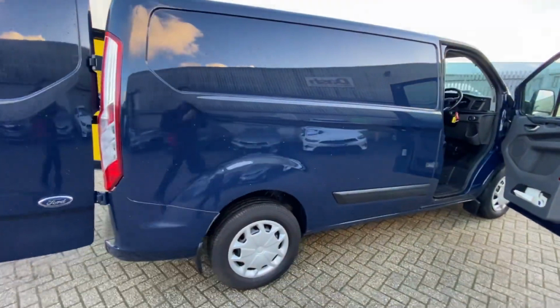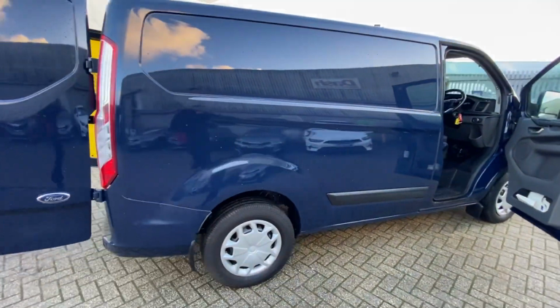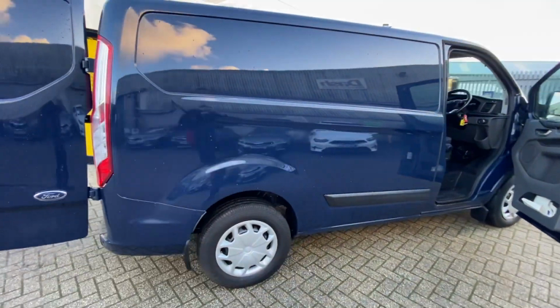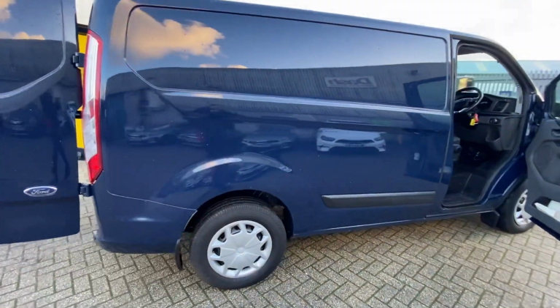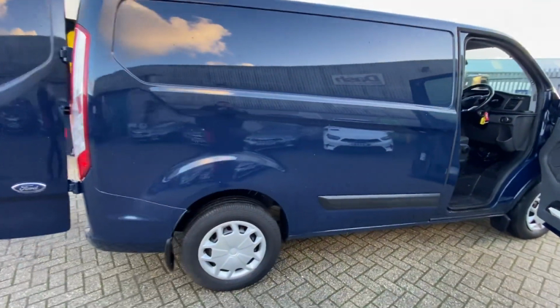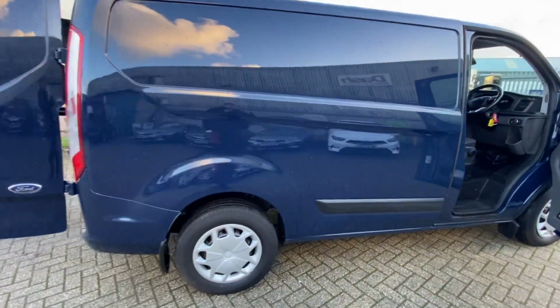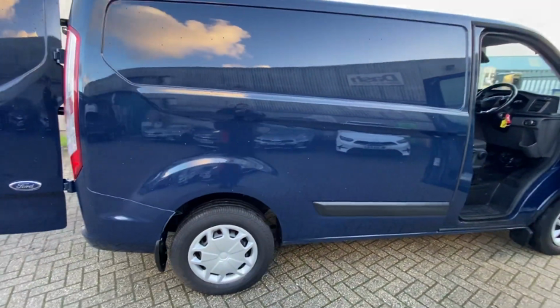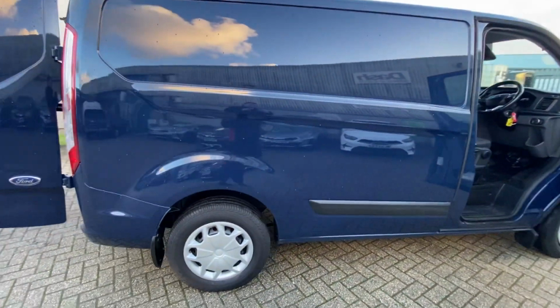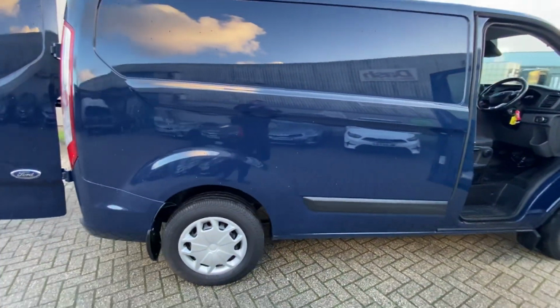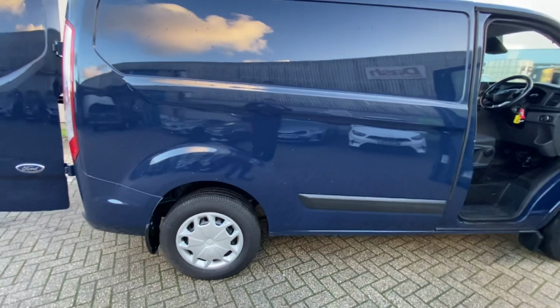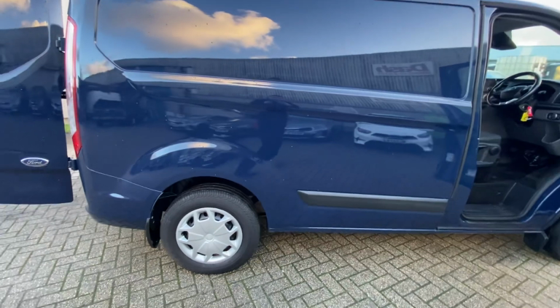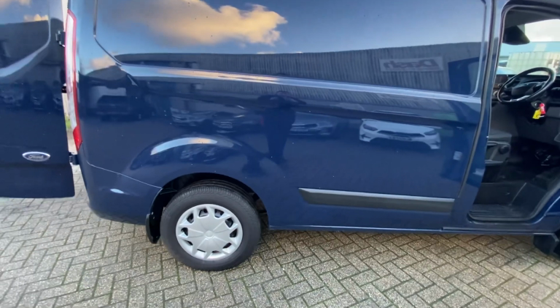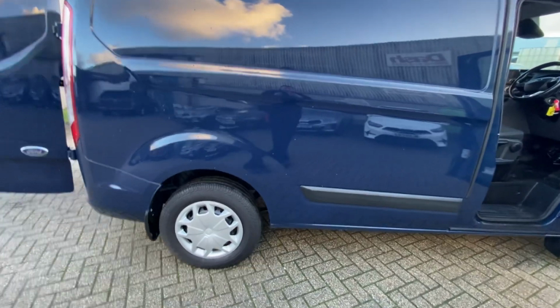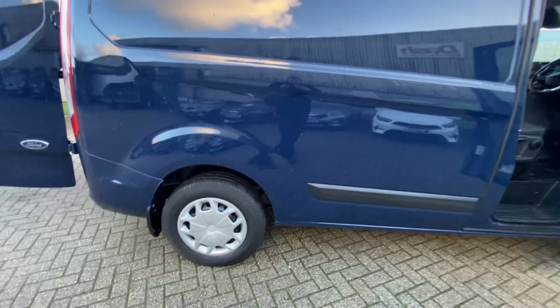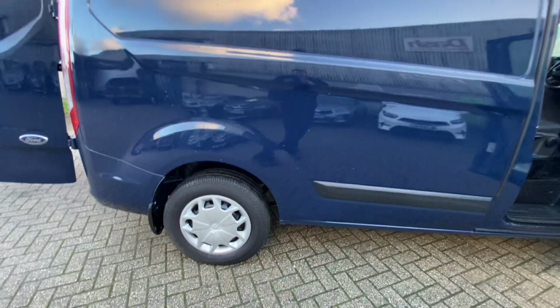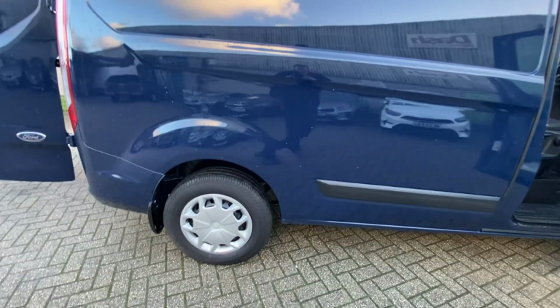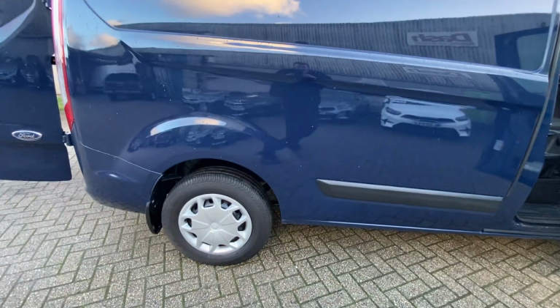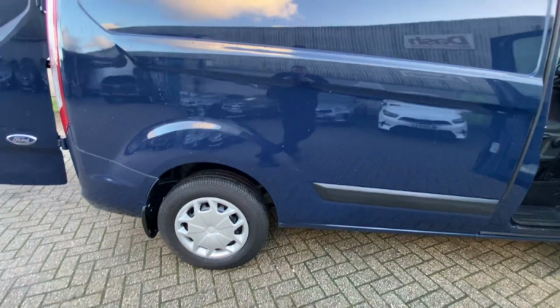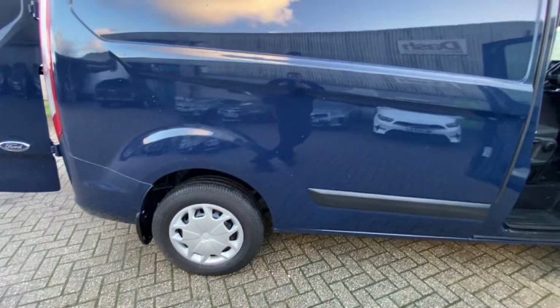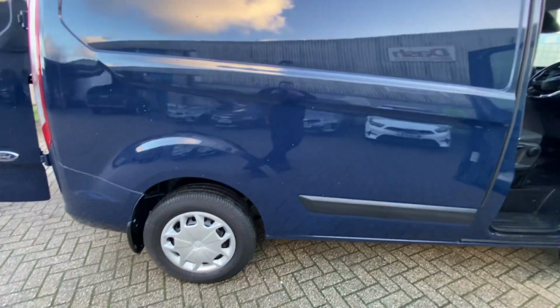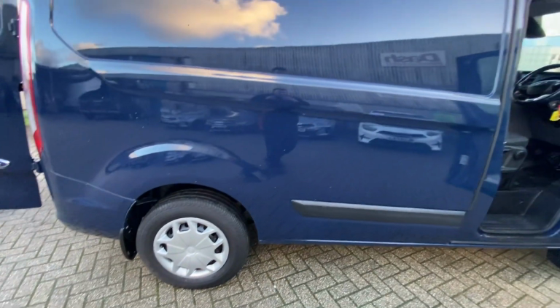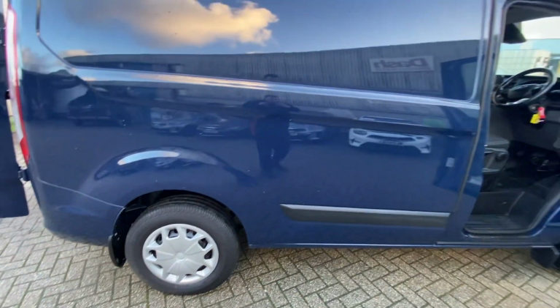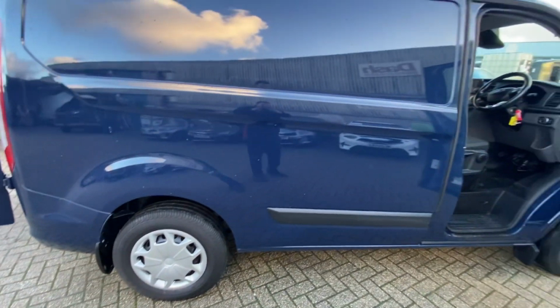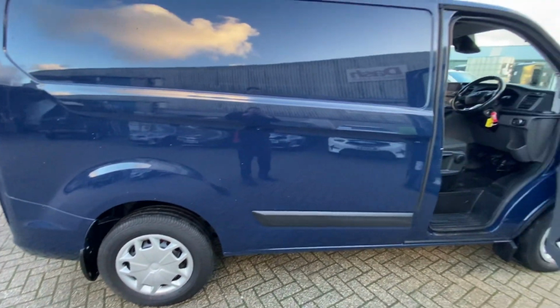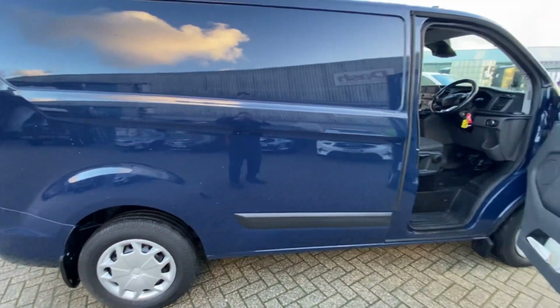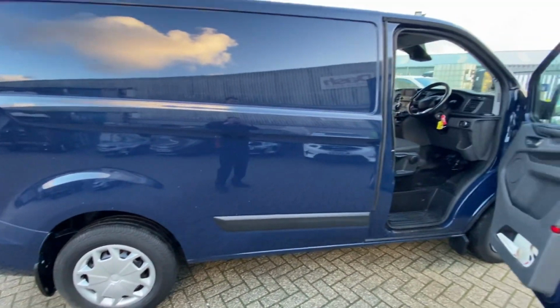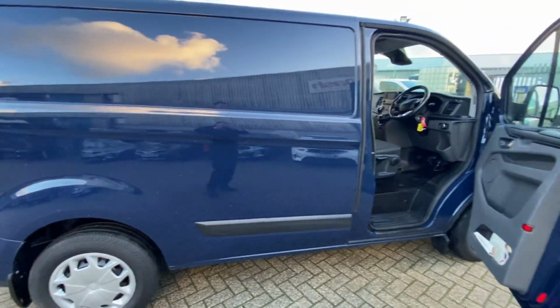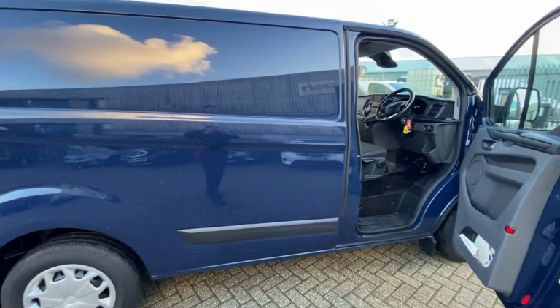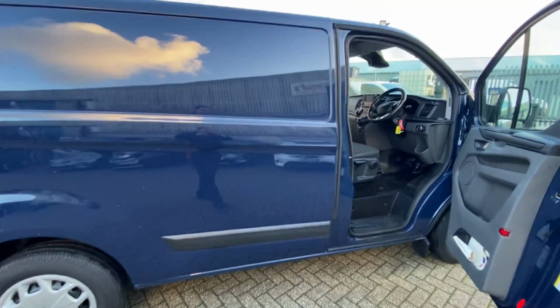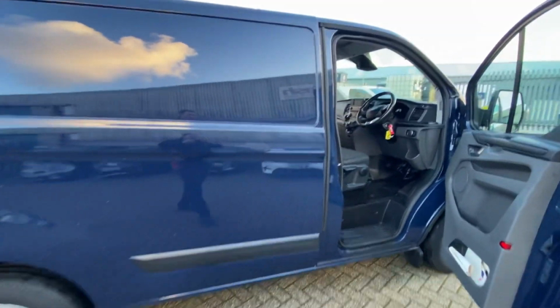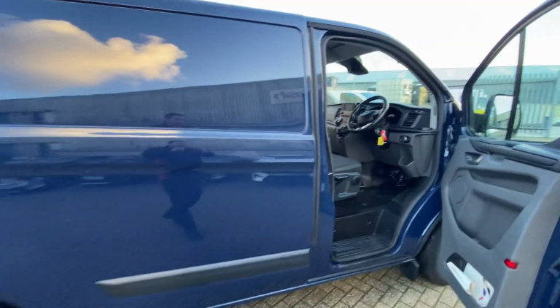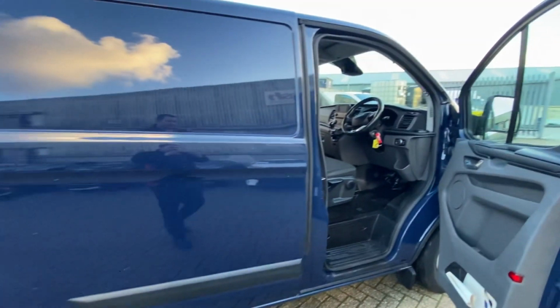The Trend comes with these steel wheels with trims, but obviously you can just fit a nice set of alloy wheels on there to lift the vehicle up nicely.